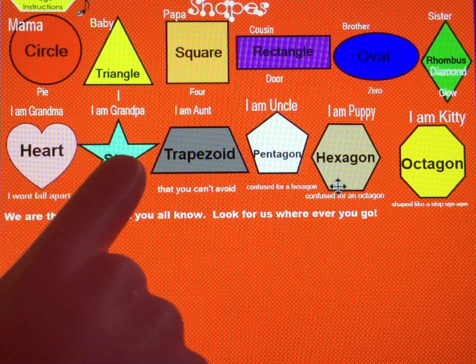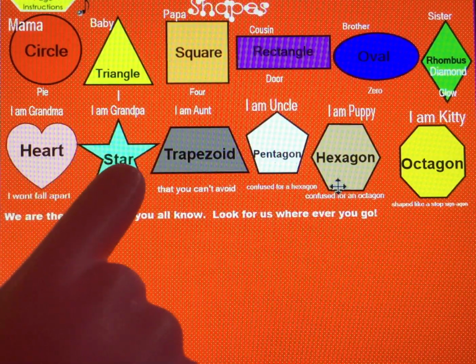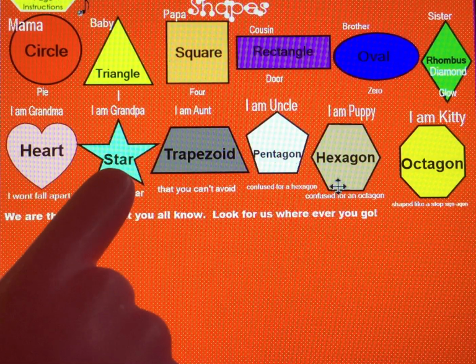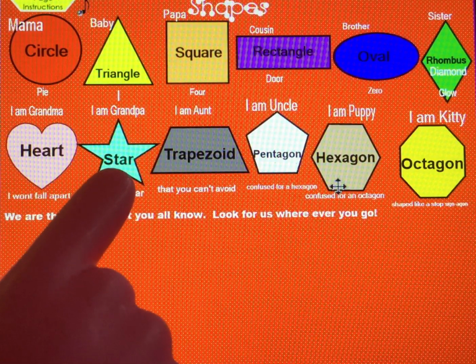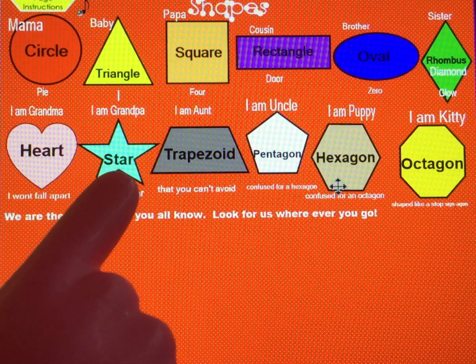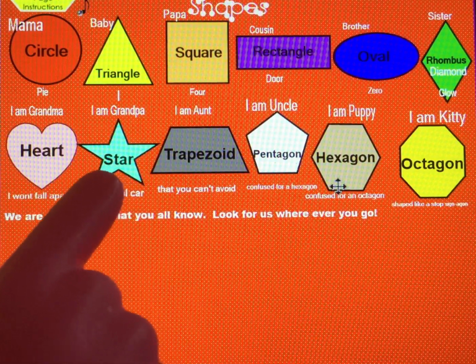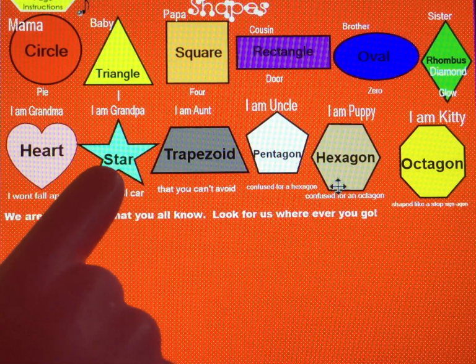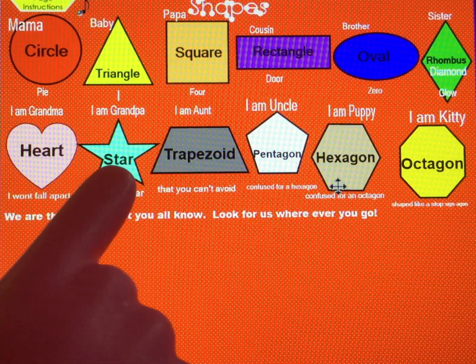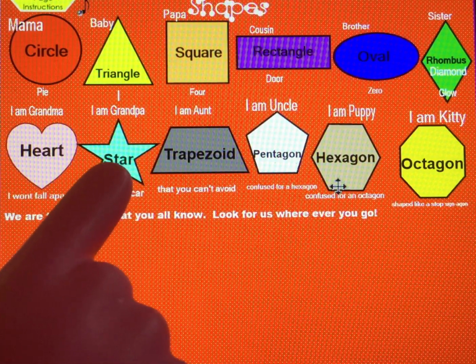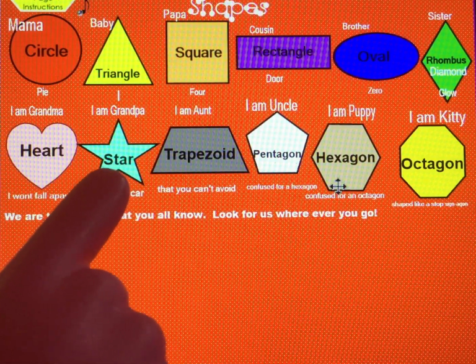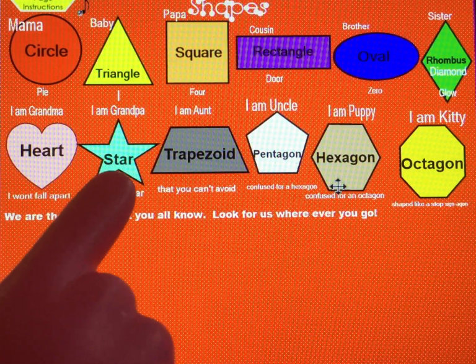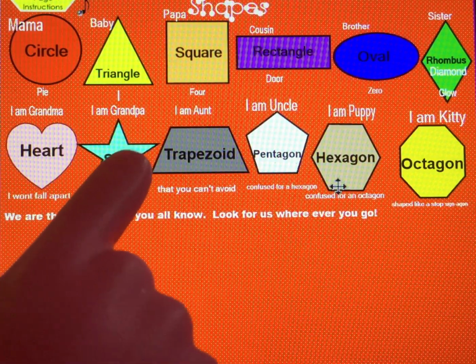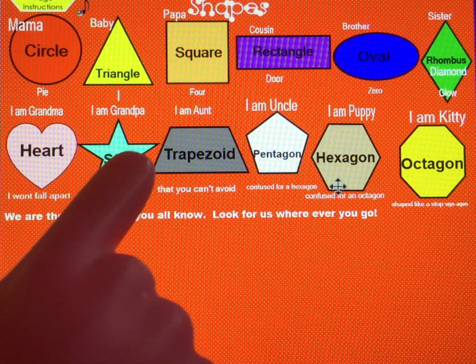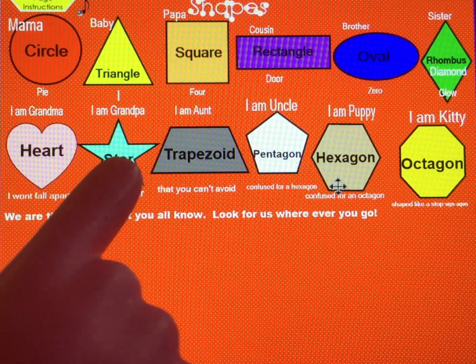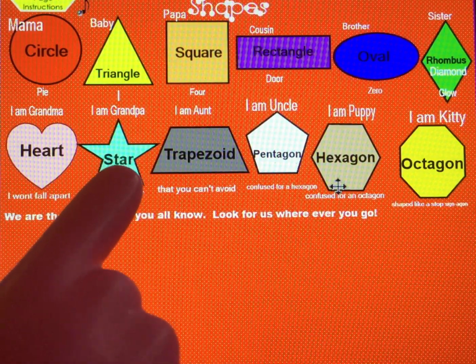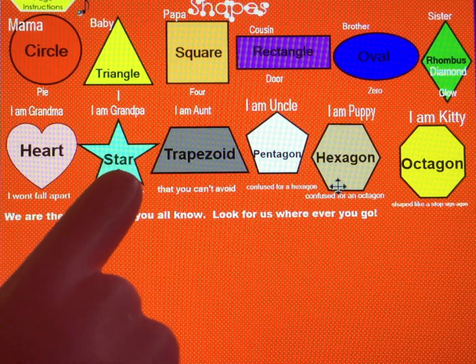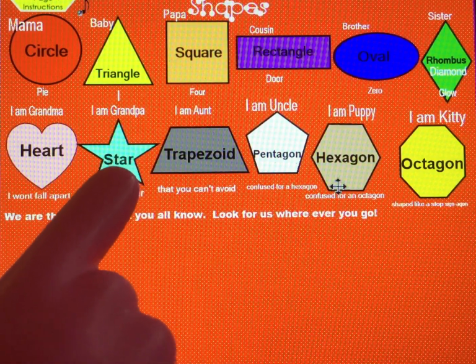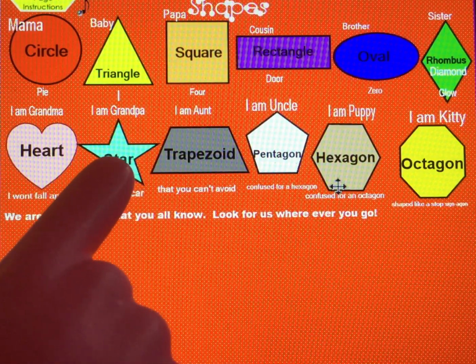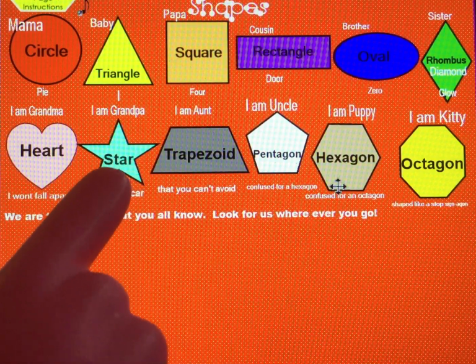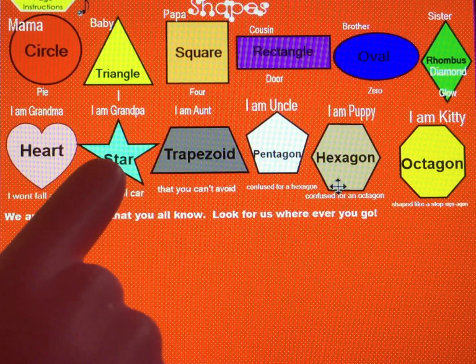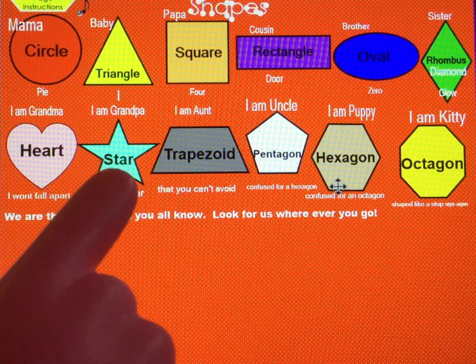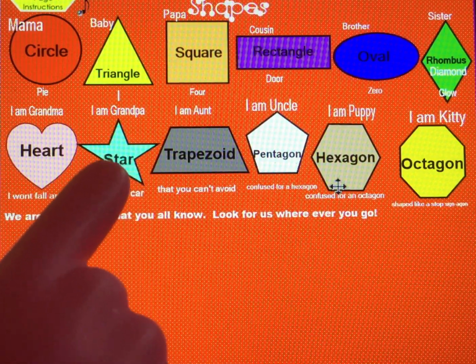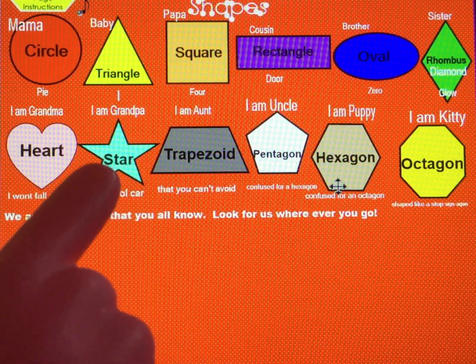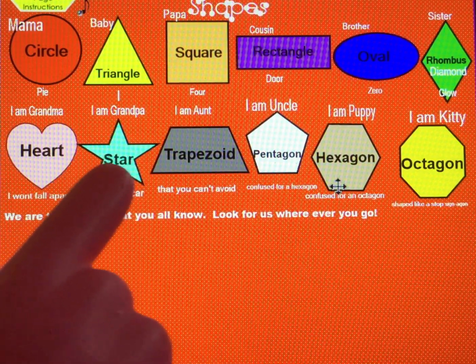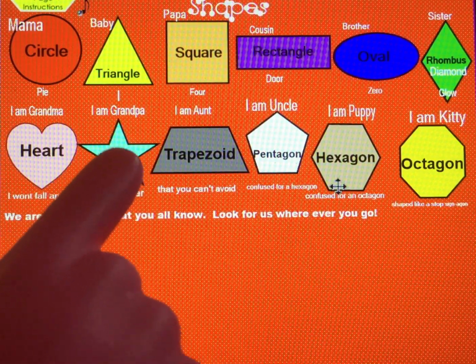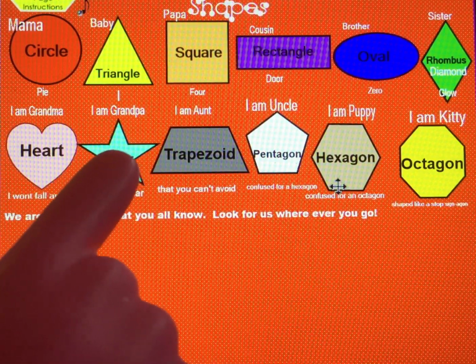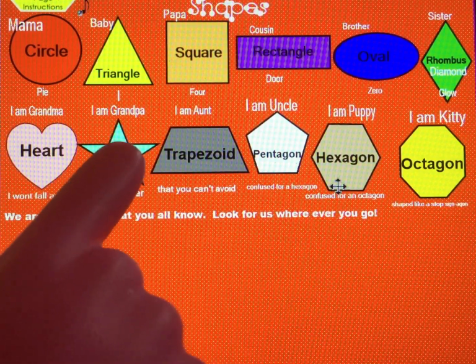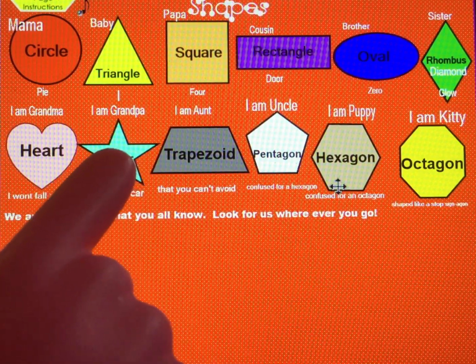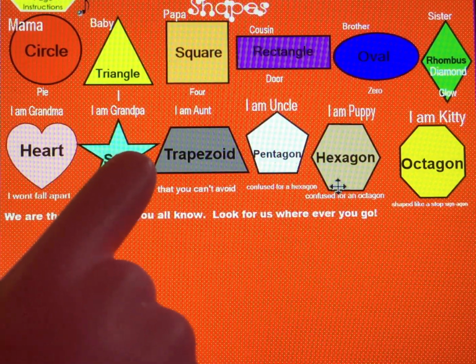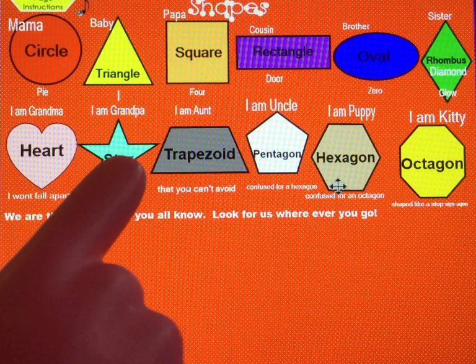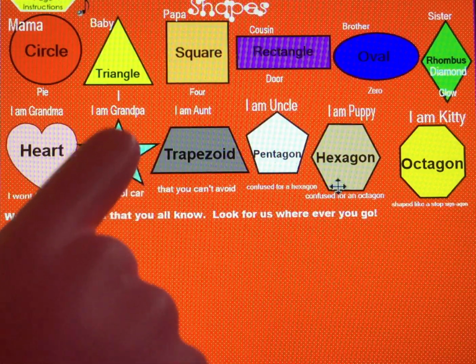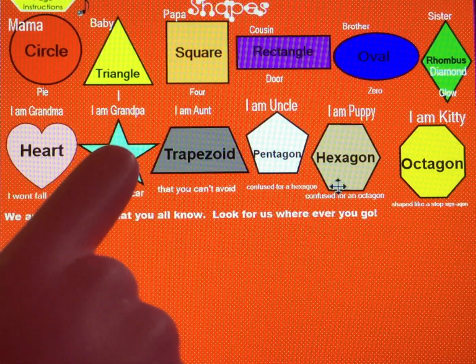What shape is this? Star — okay, ready, let's make it. Up, down, cross, straight, down — yeah!